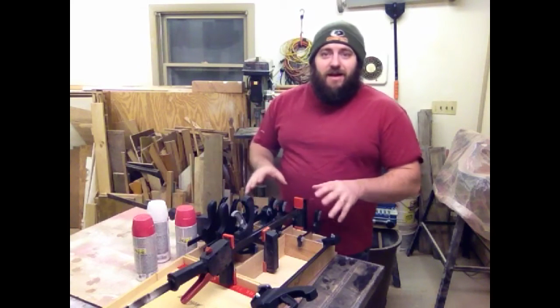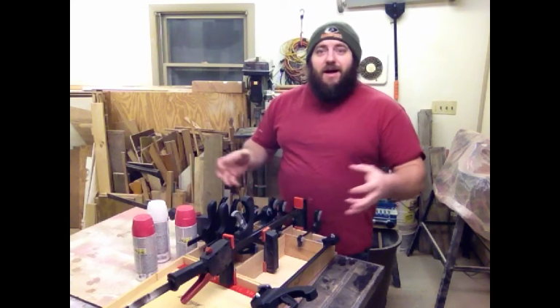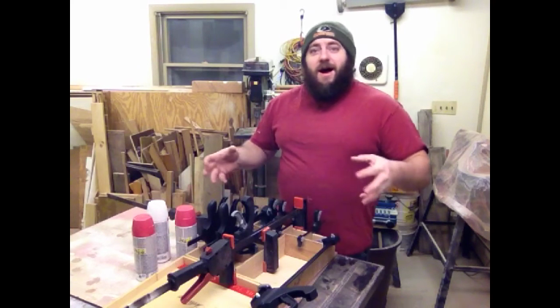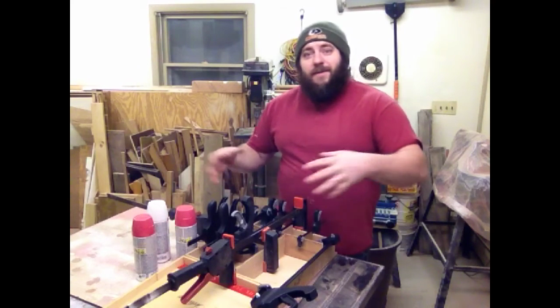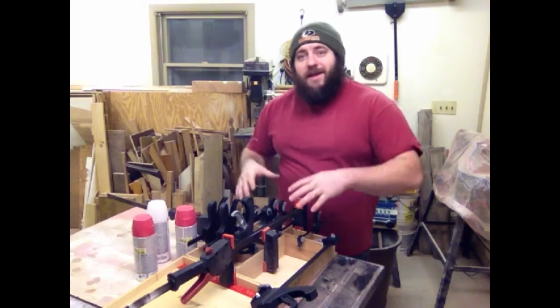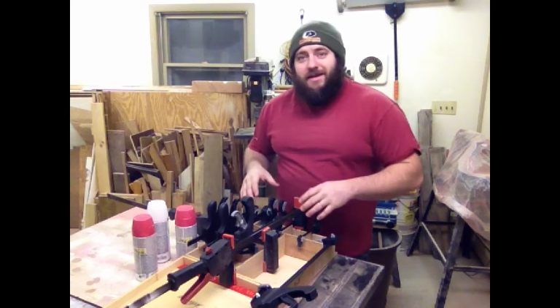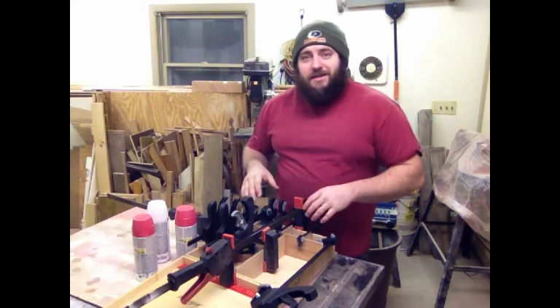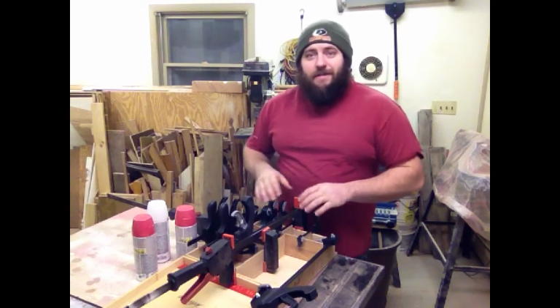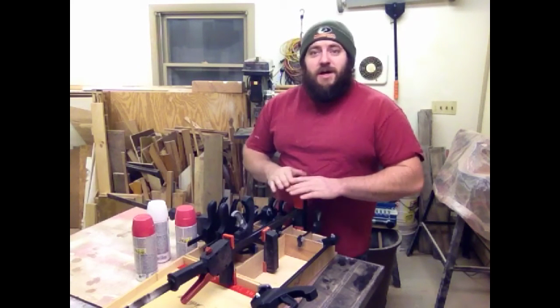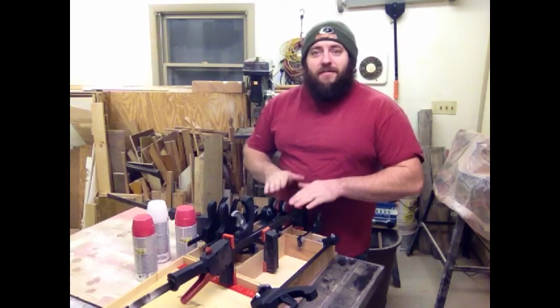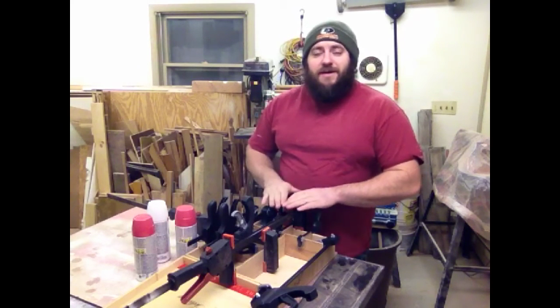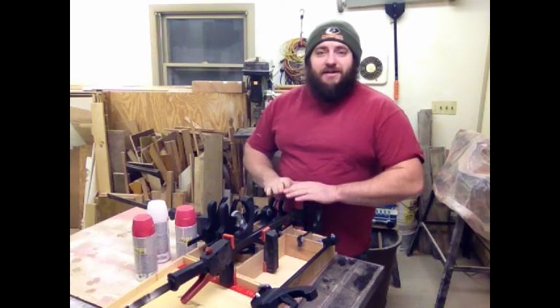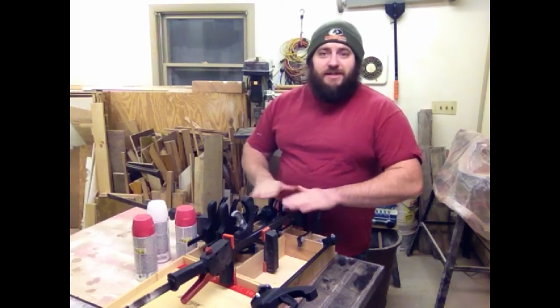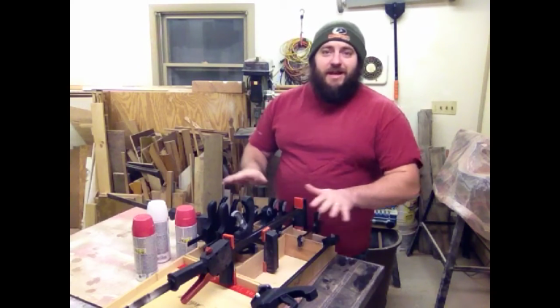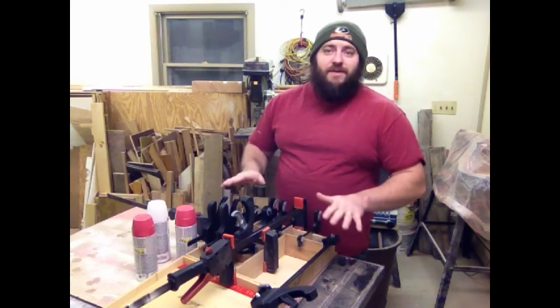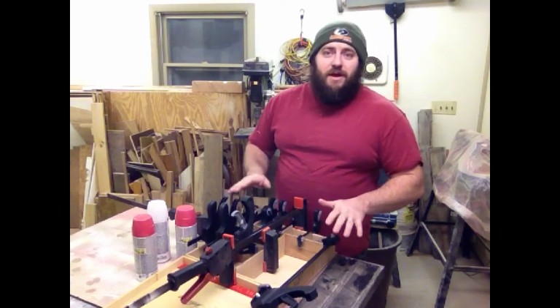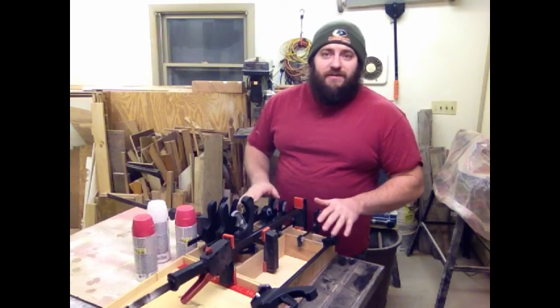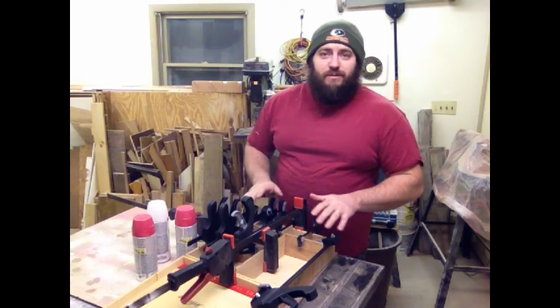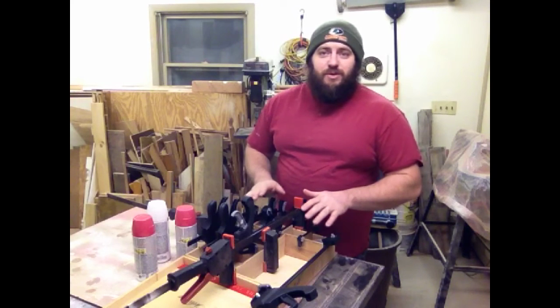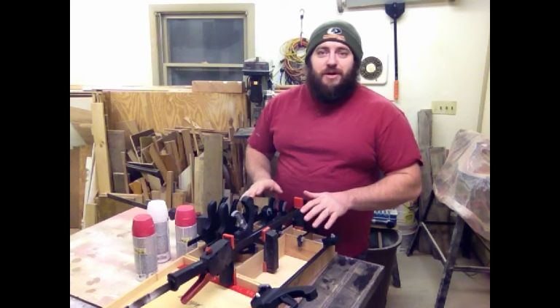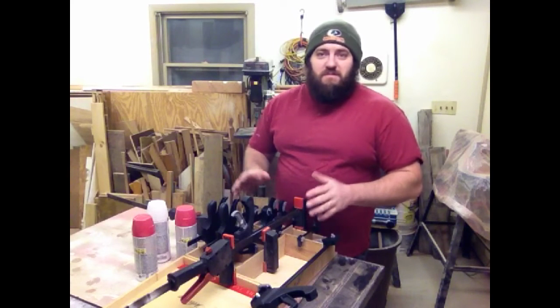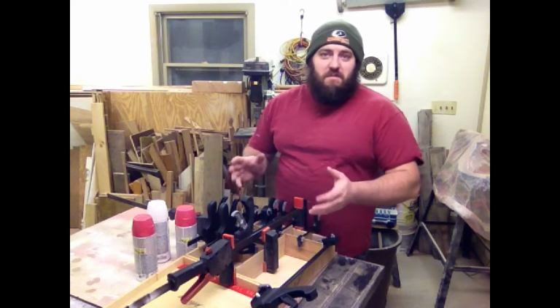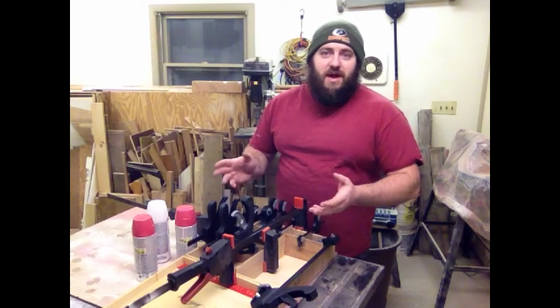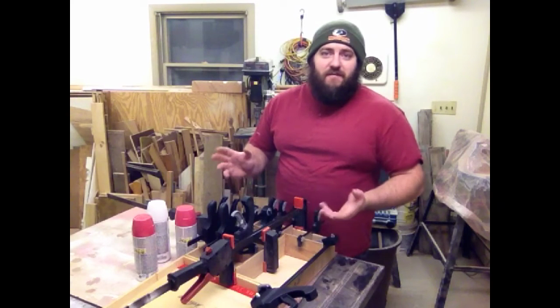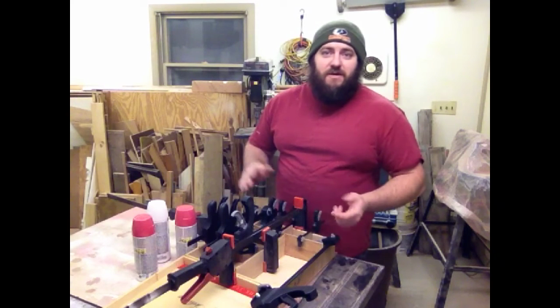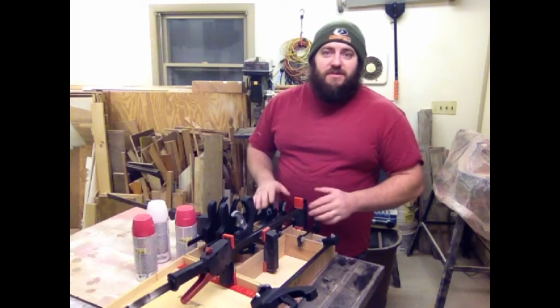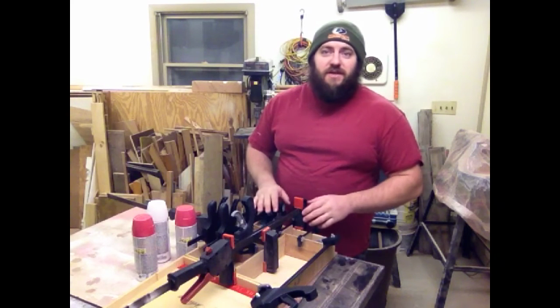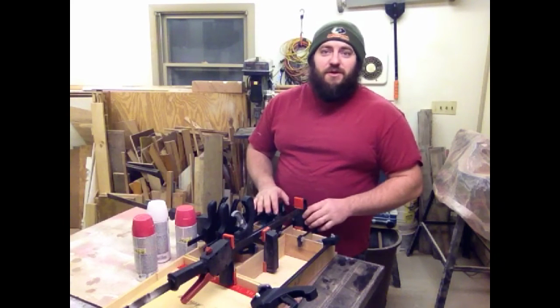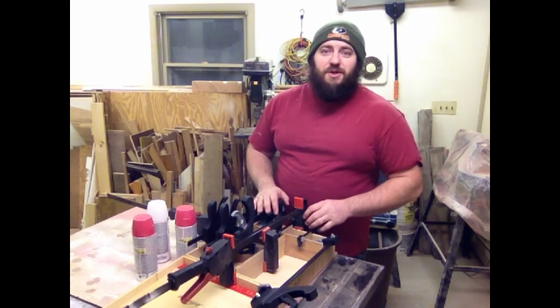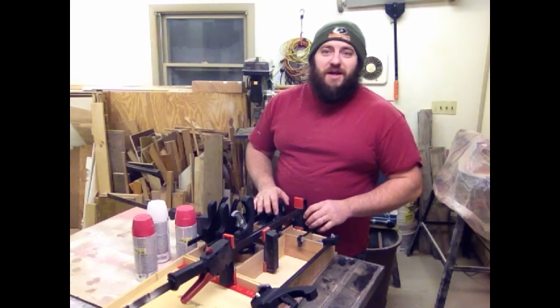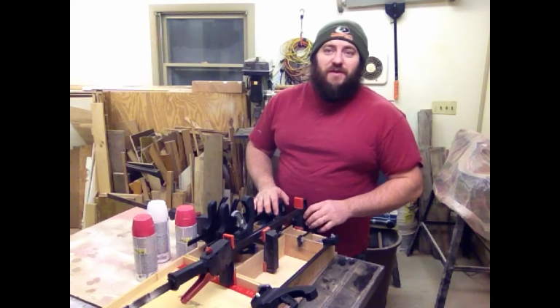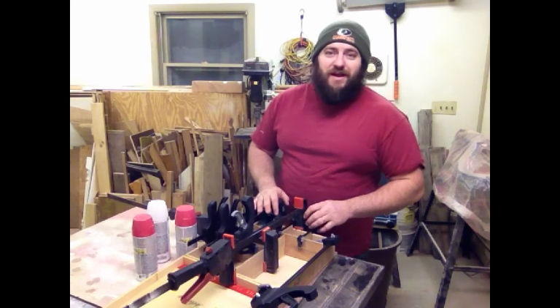Now I'm going to take these clamps off and sand everything off smooth that might have a sliver or two left on it.